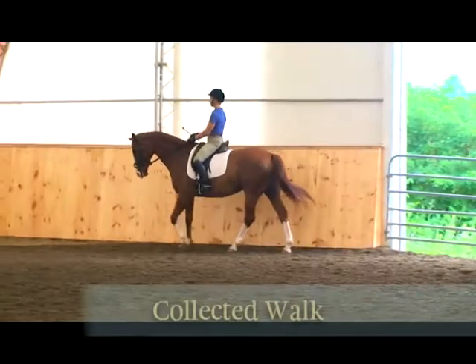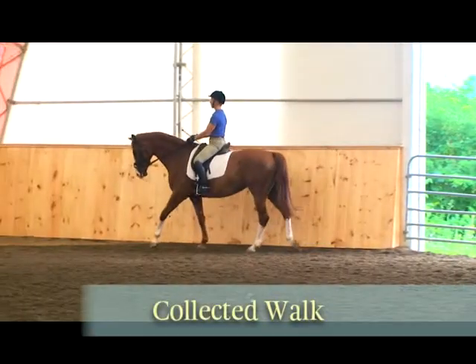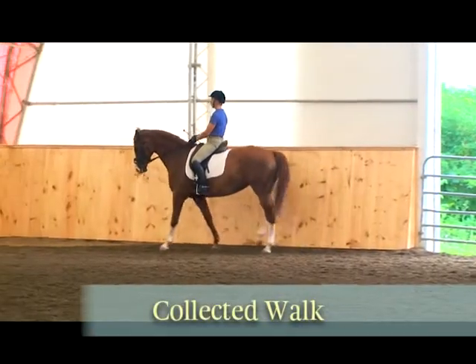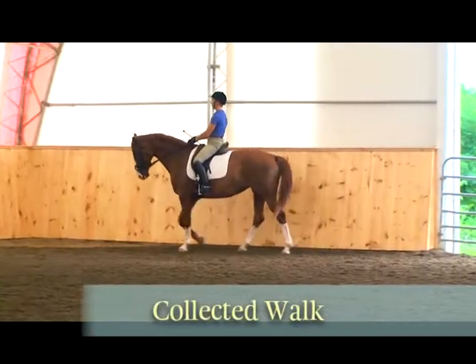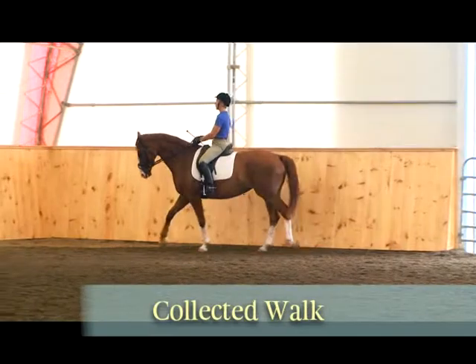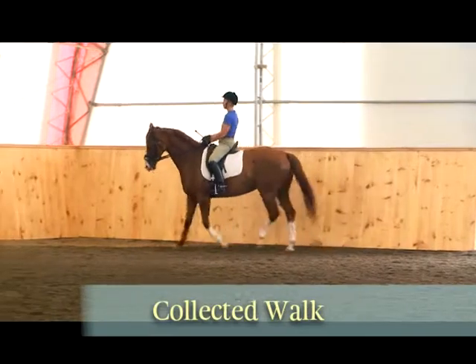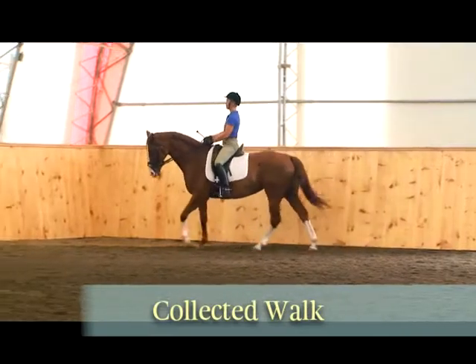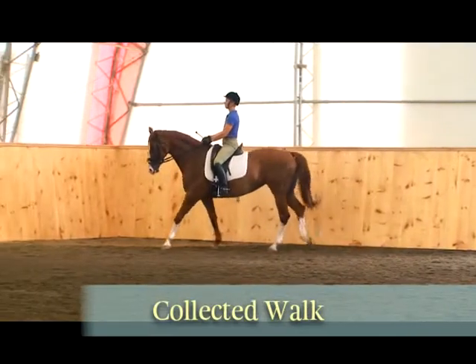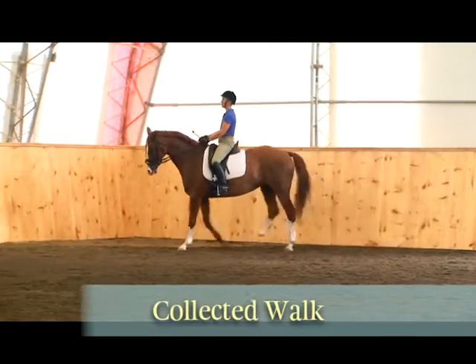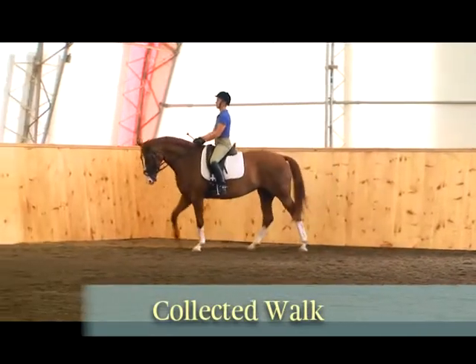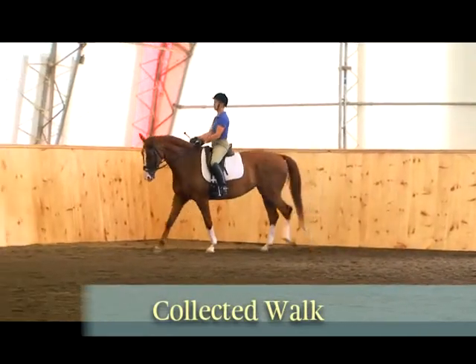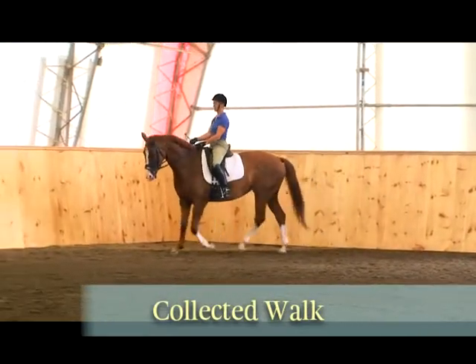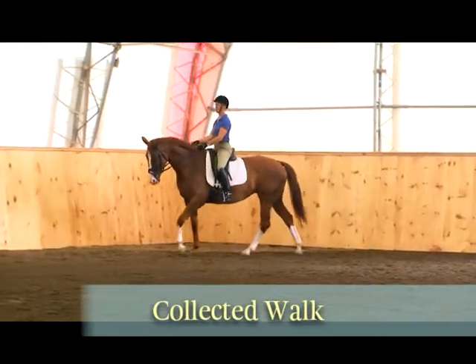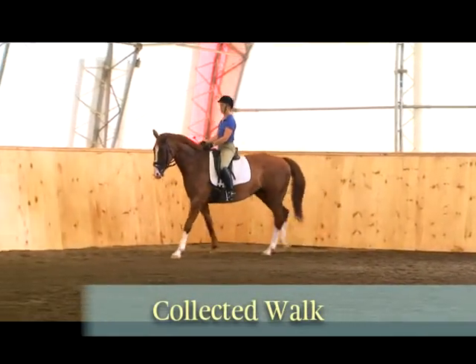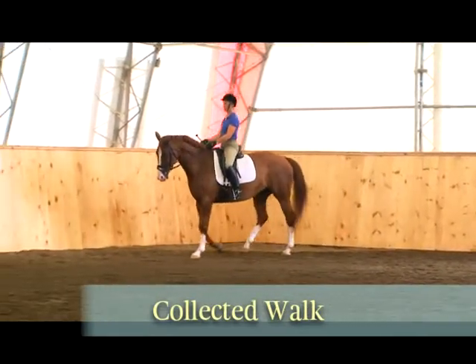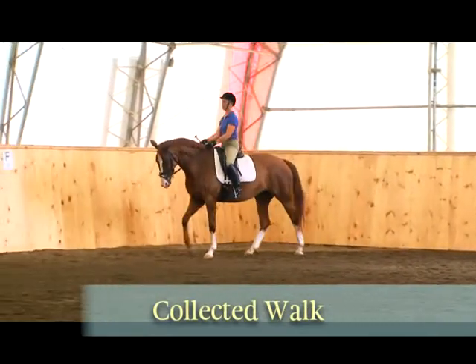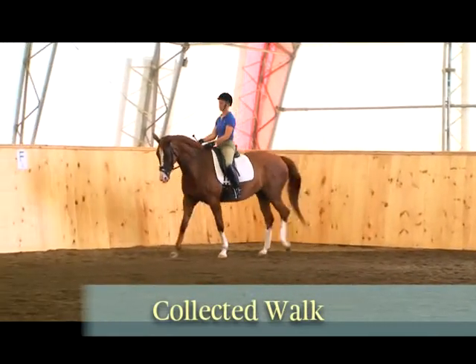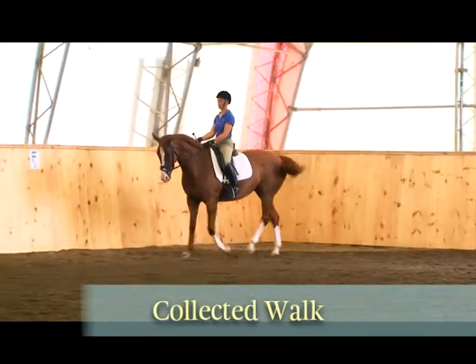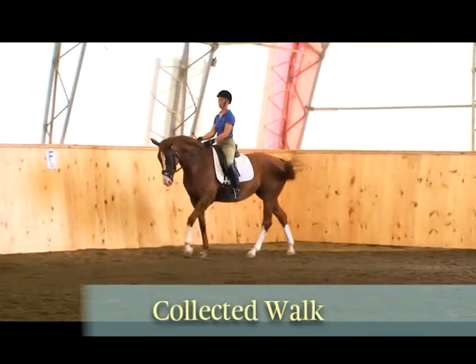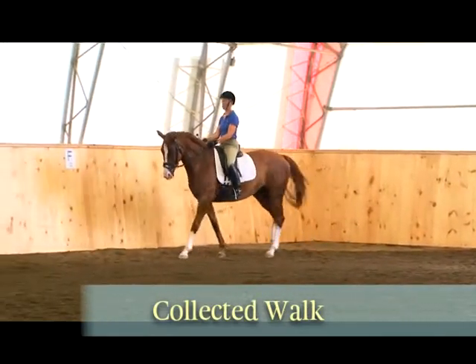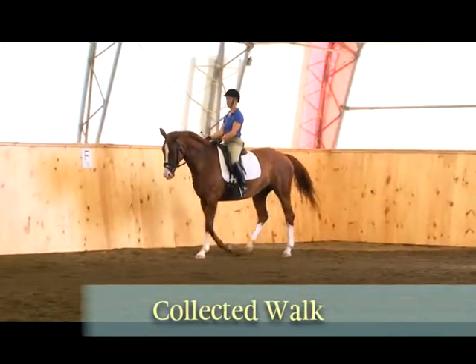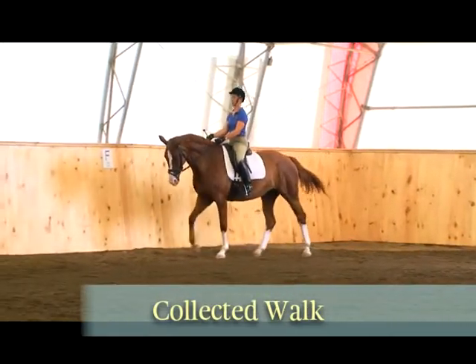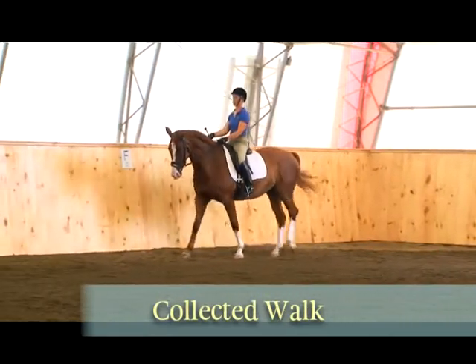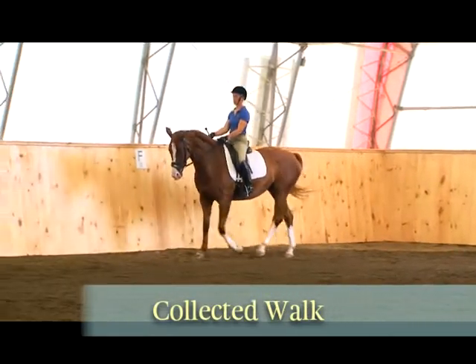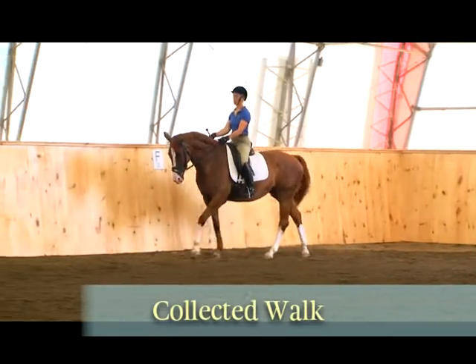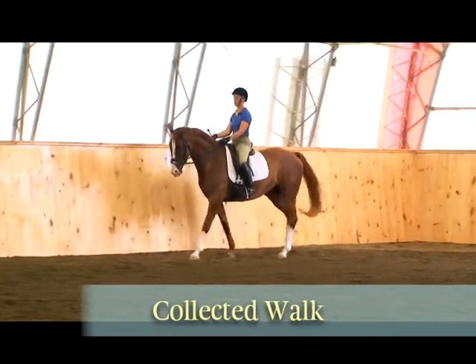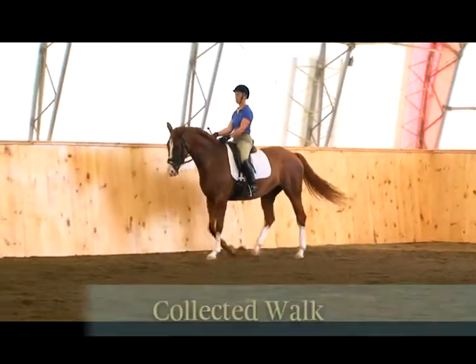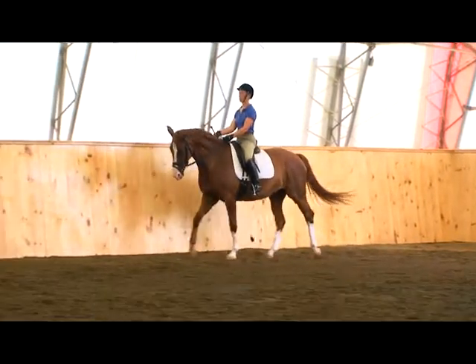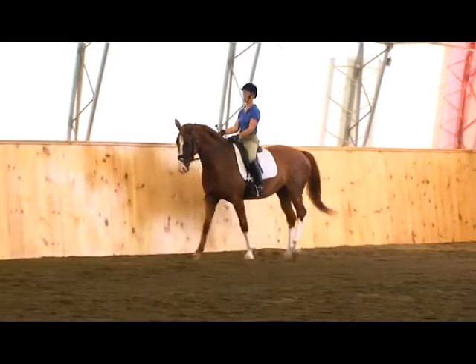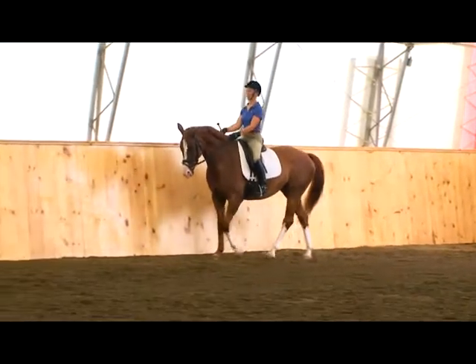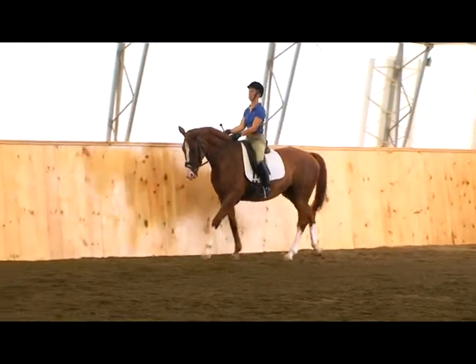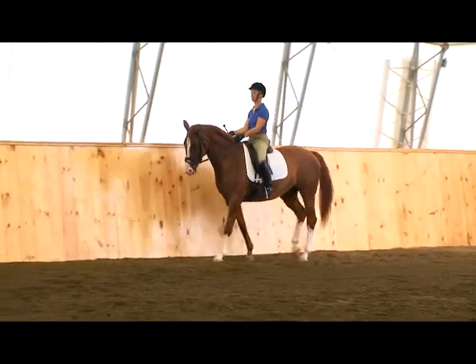The last is the collected walk. This is where your horse comes shorter and higher in his body.